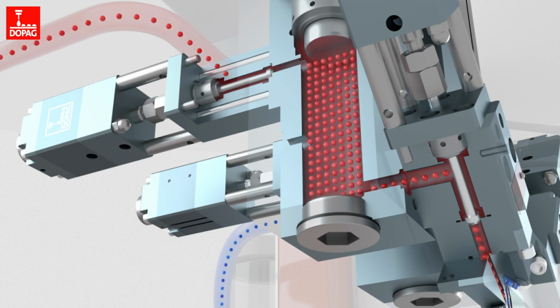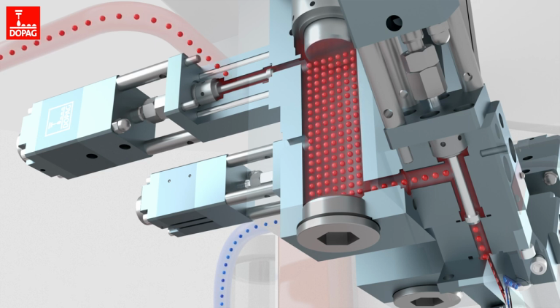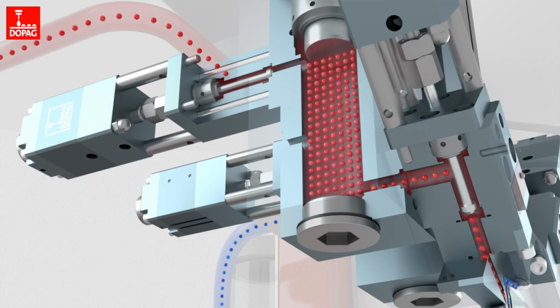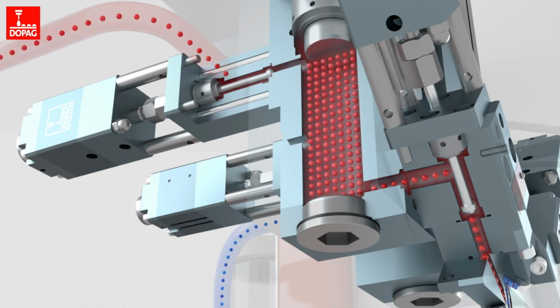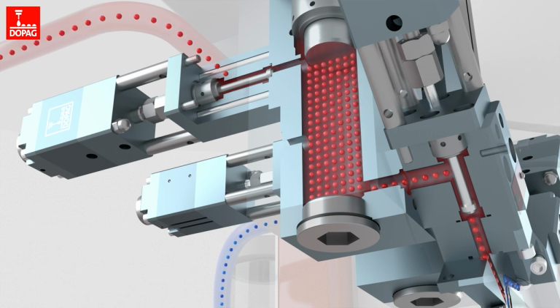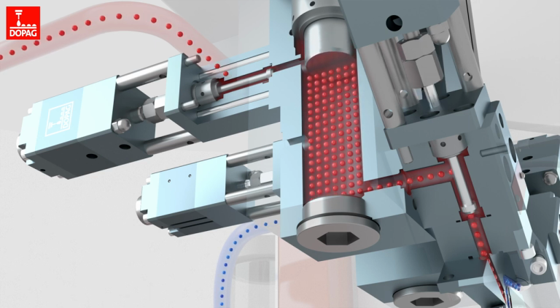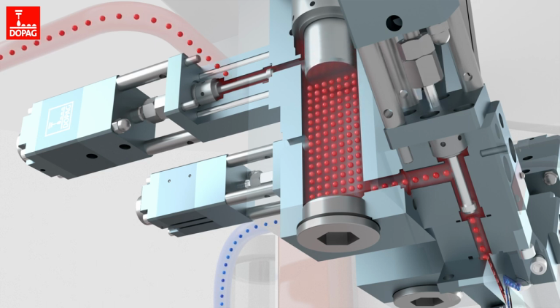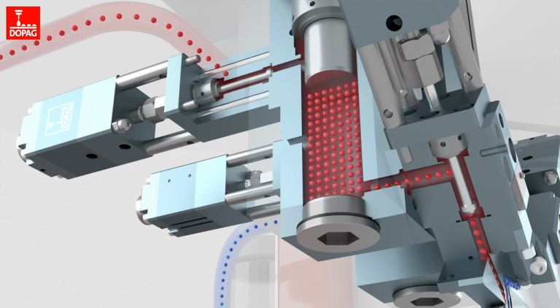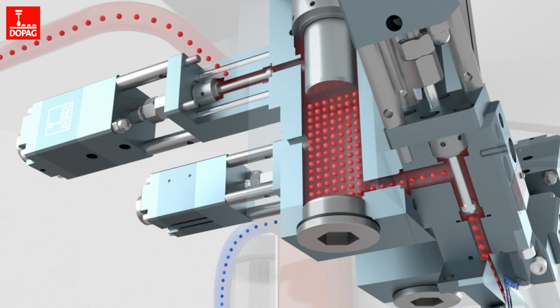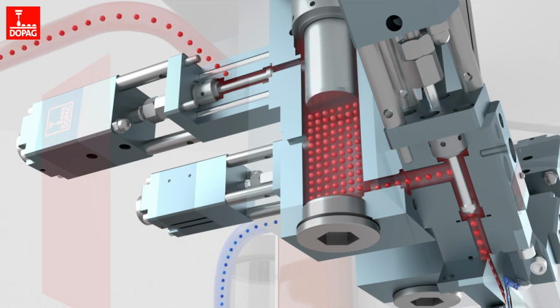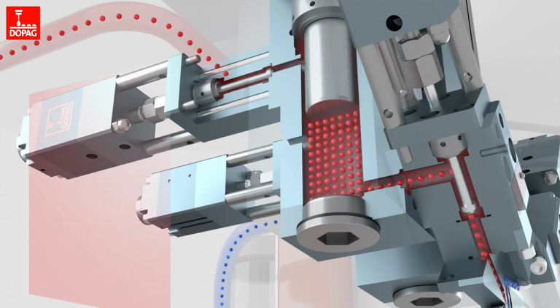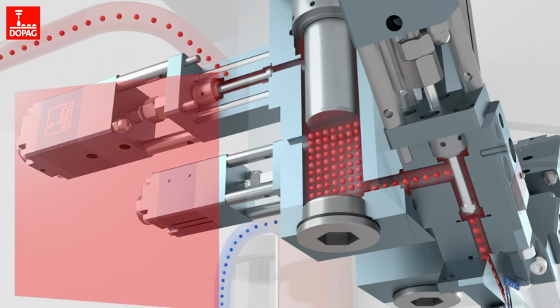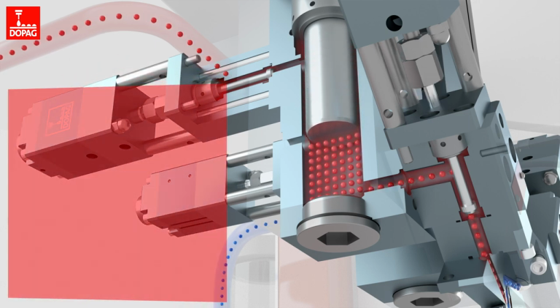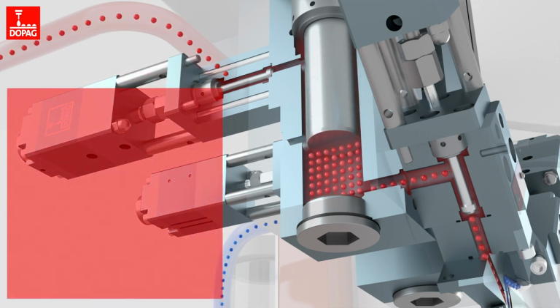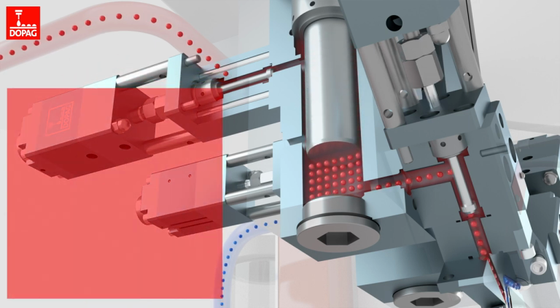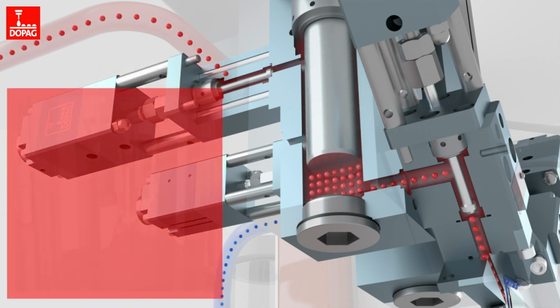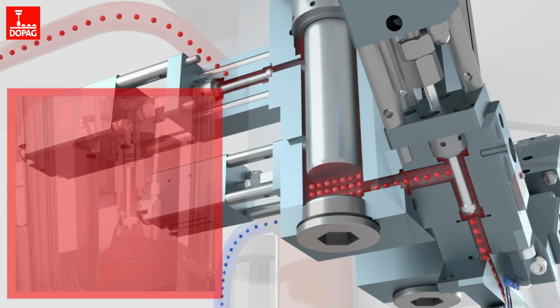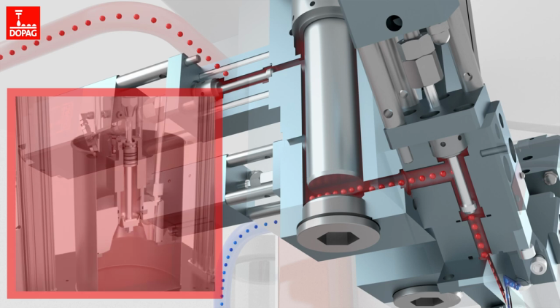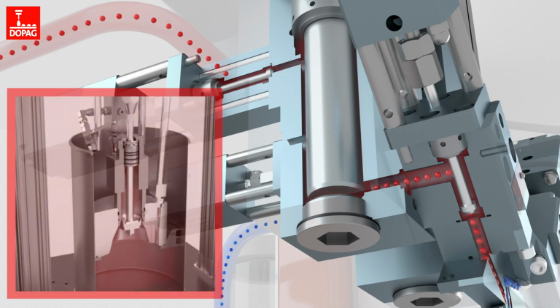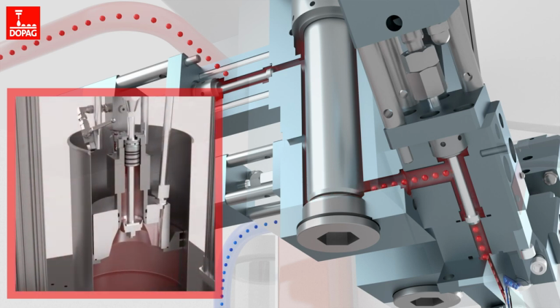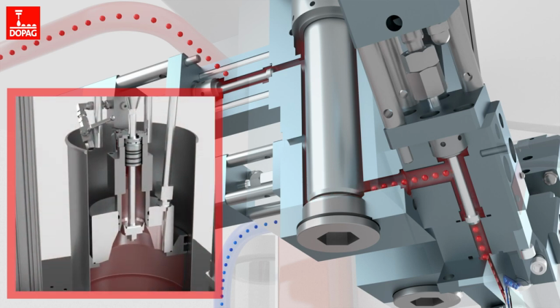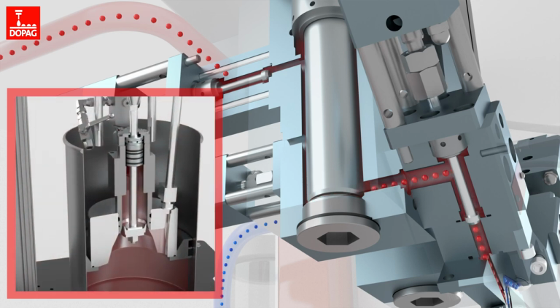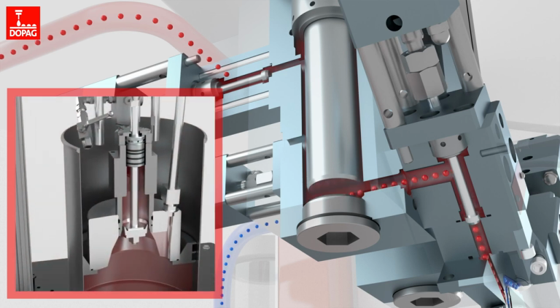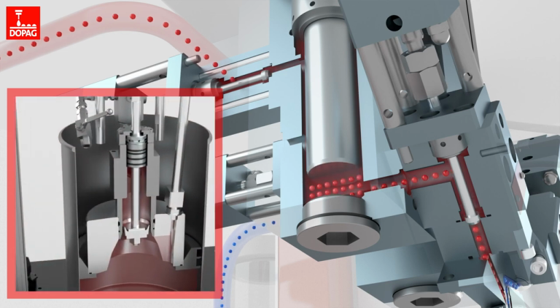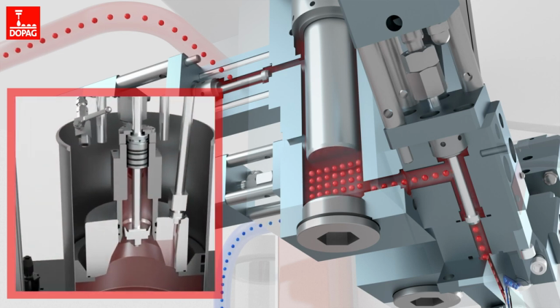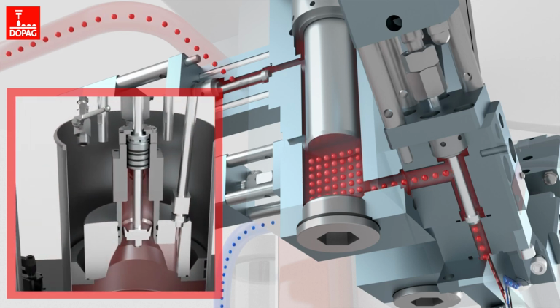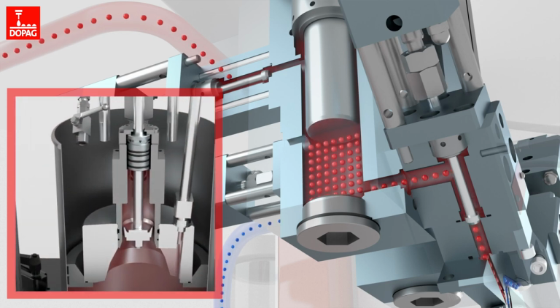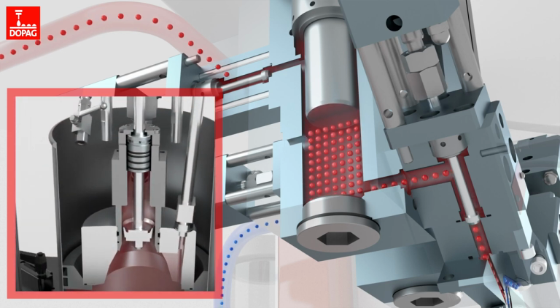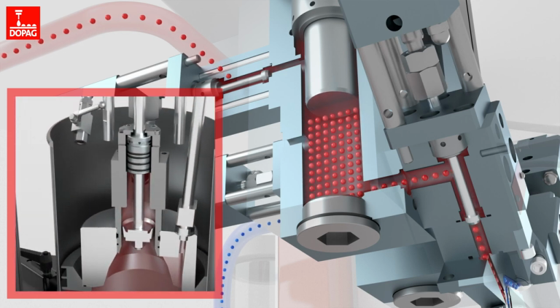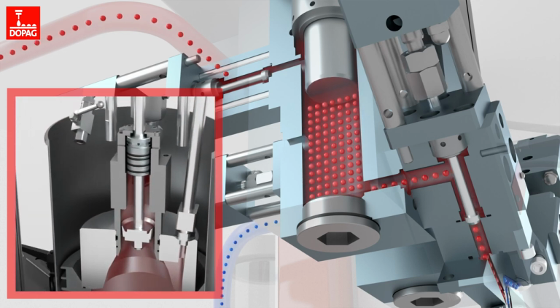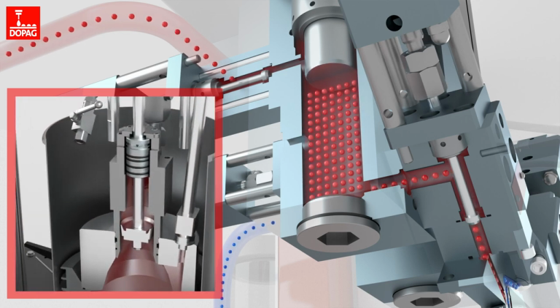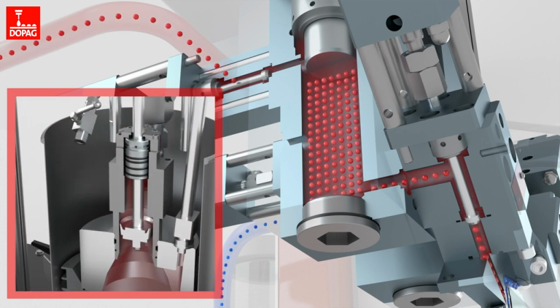Application can be in shot or bead form. Multiple shots with one piston volume enable short cycle times.